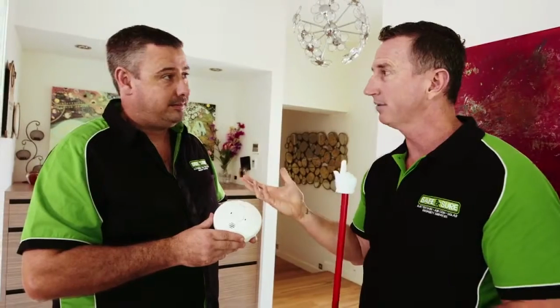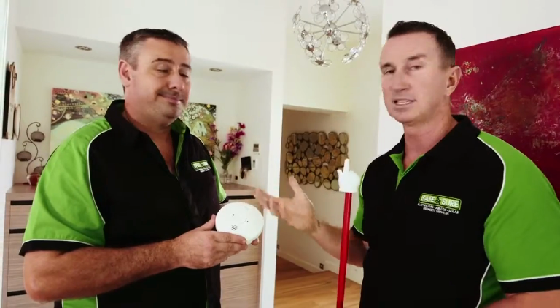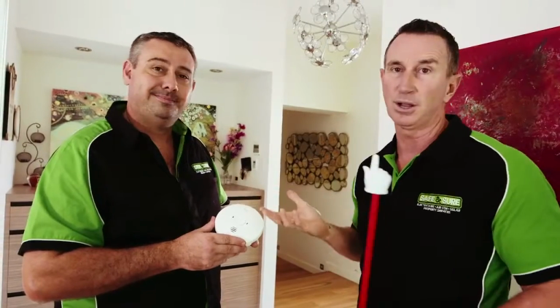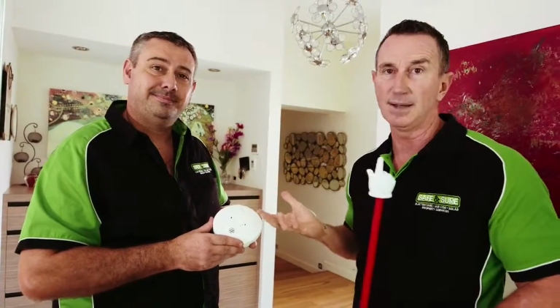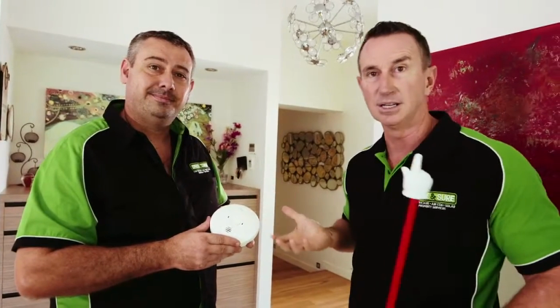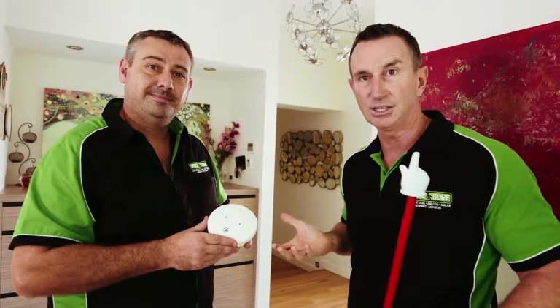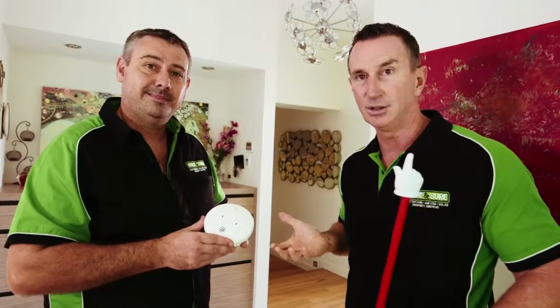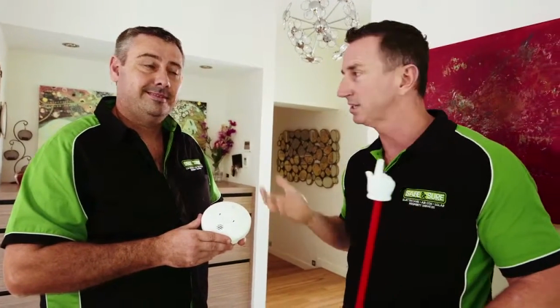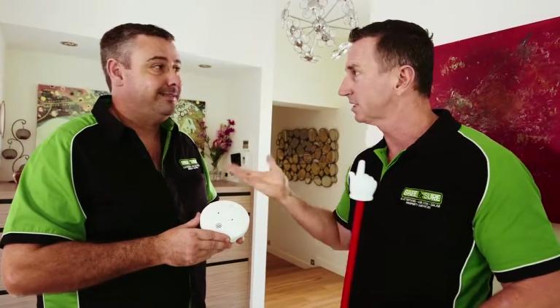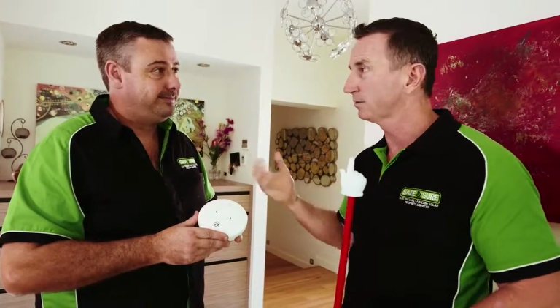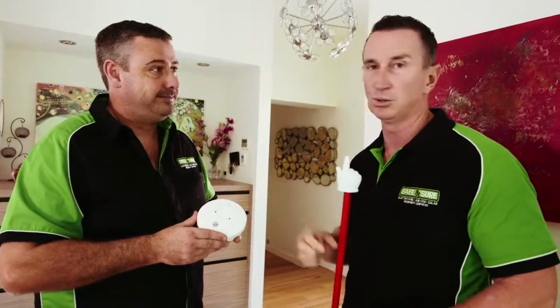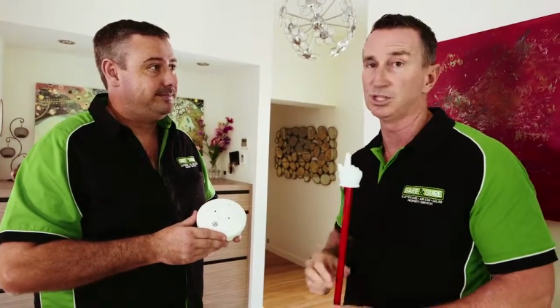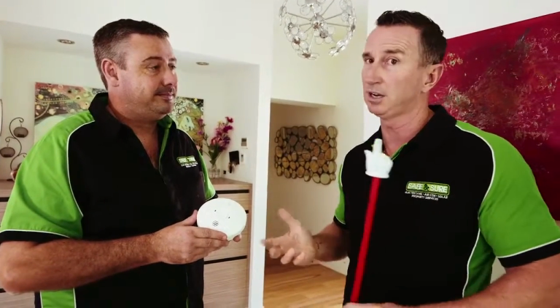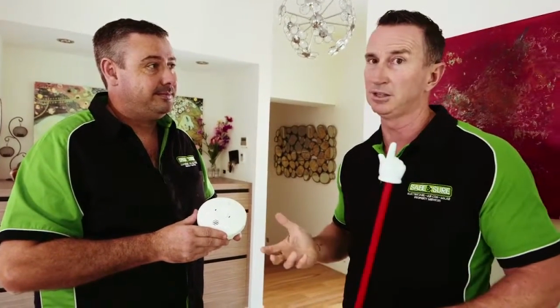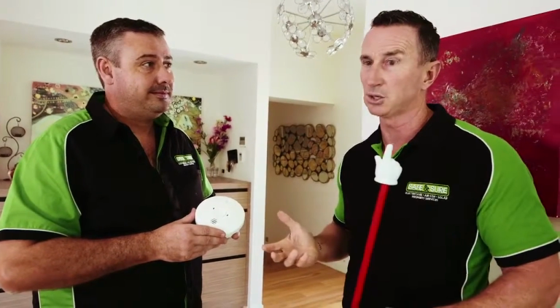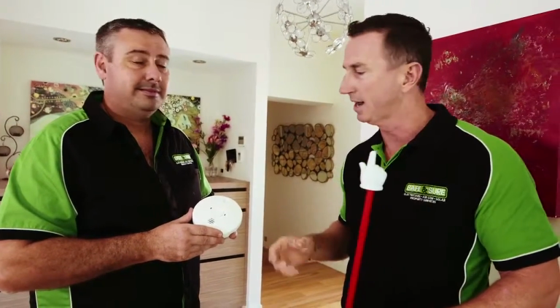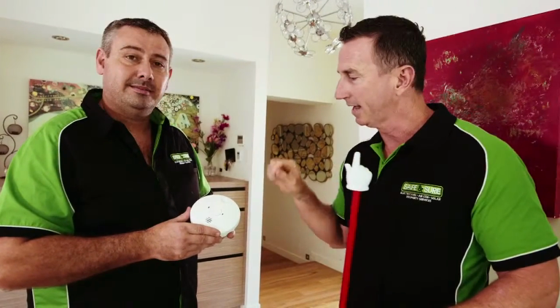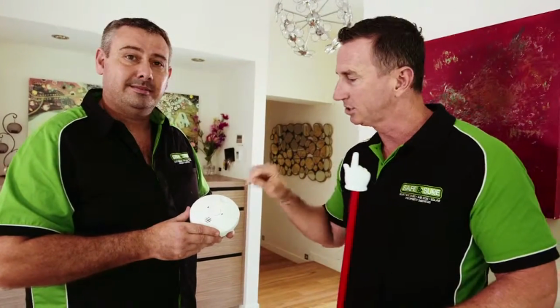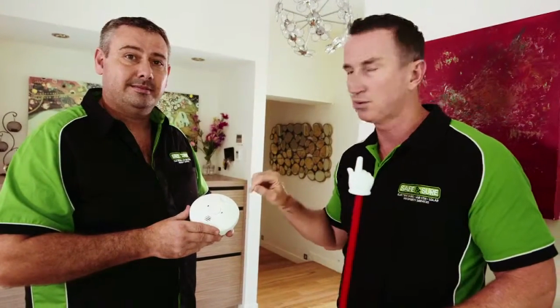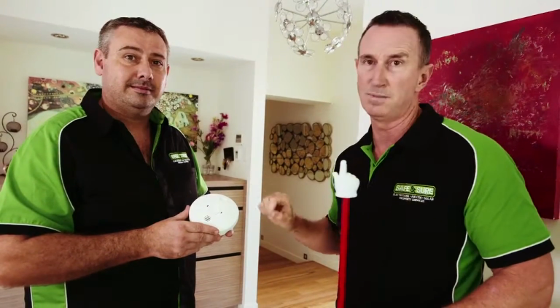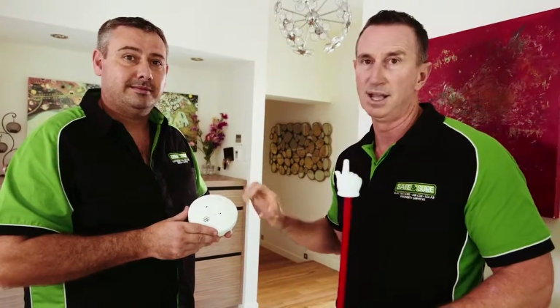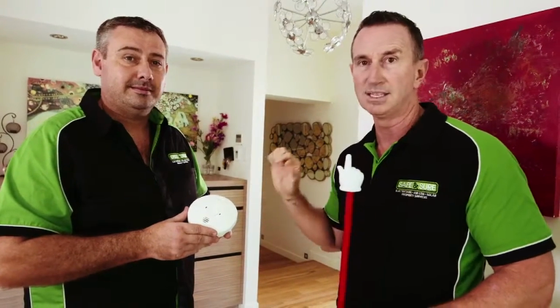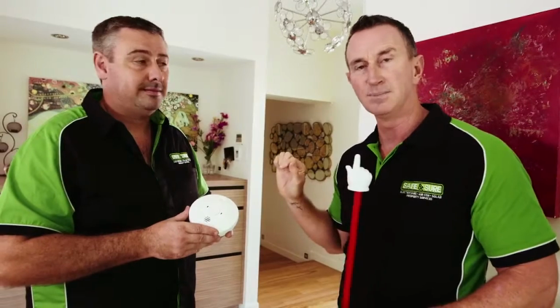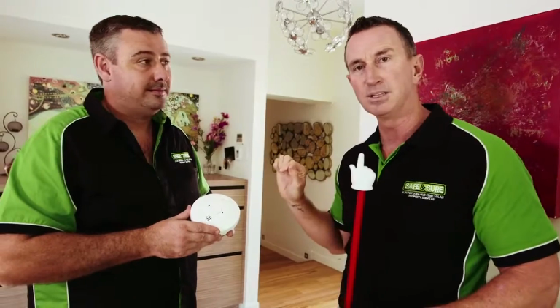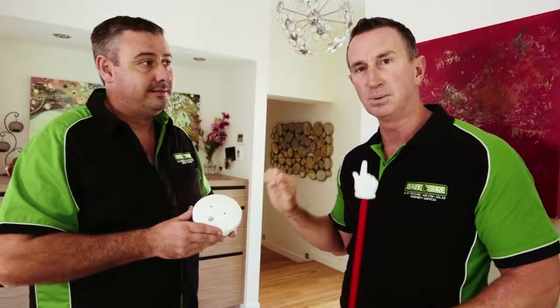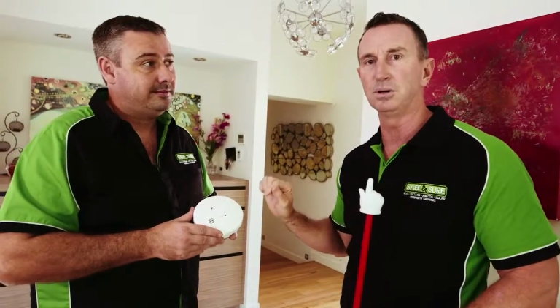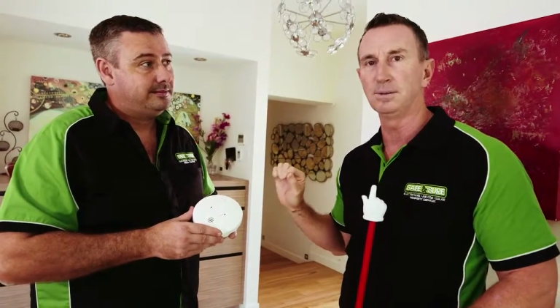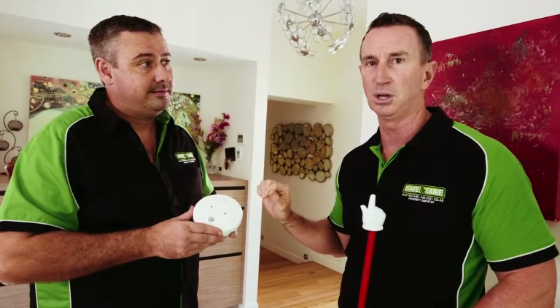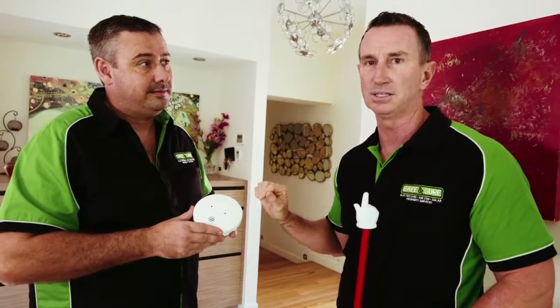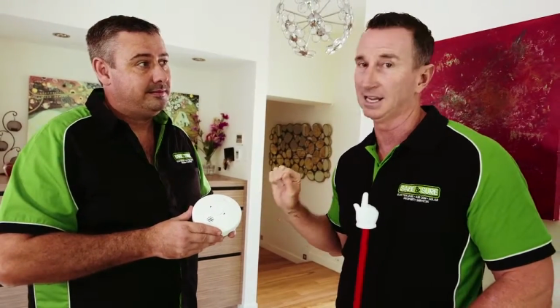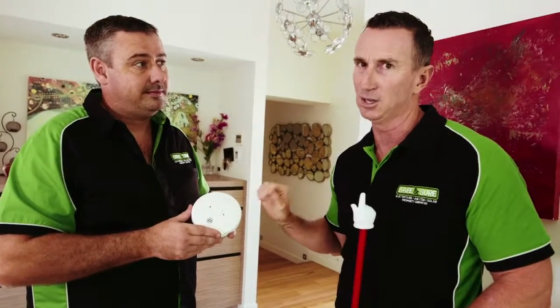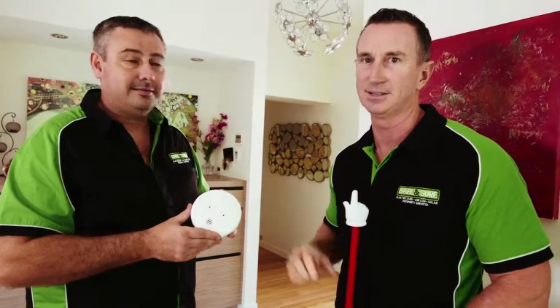So there you have it — smoke alarms in a nutshell. Thanks to Safe and Sure, the gentlemen in the trade. And just remember, this is the most important appliance in your house.